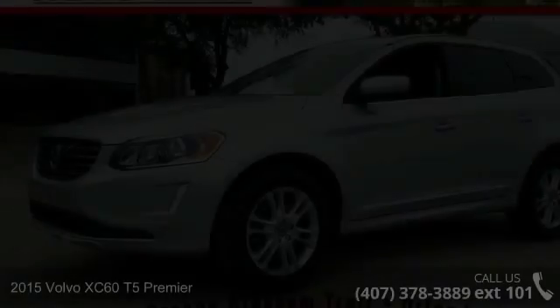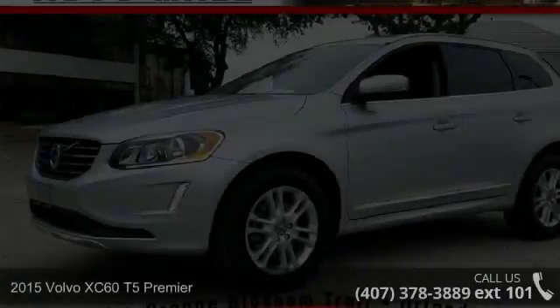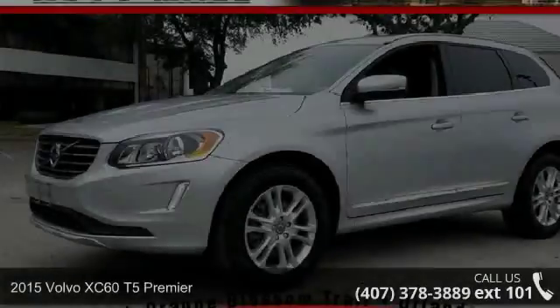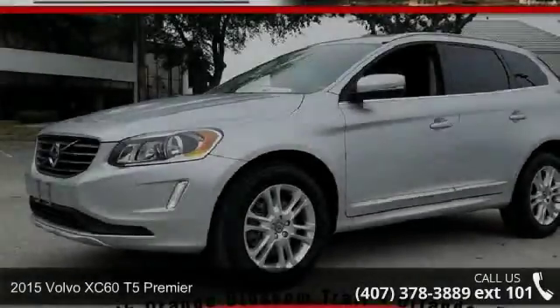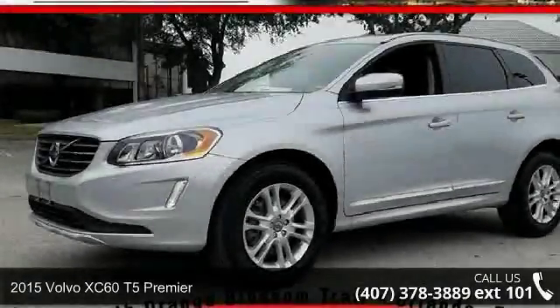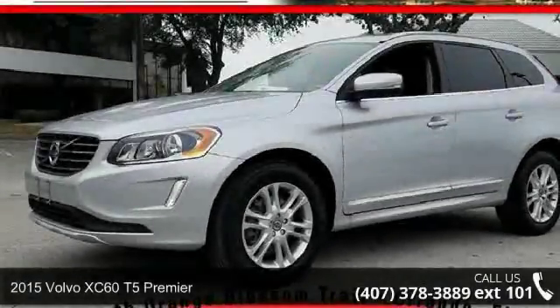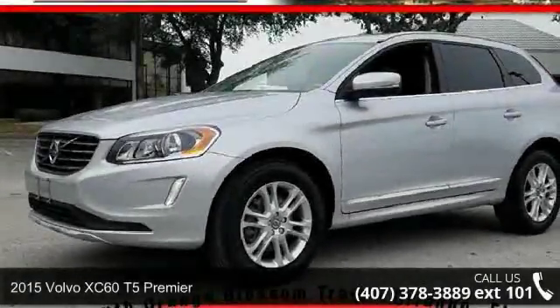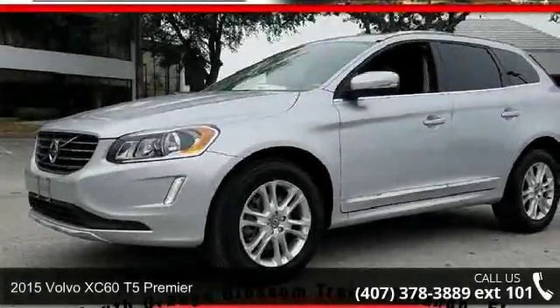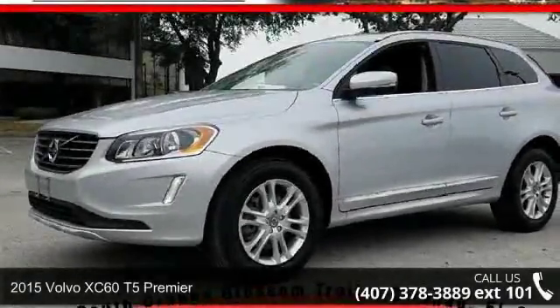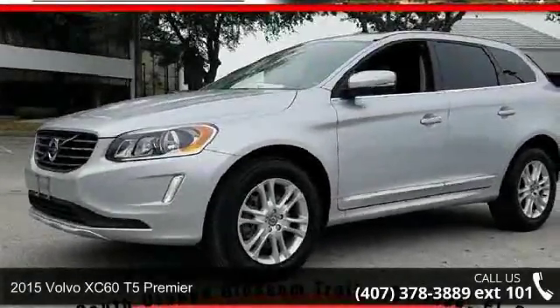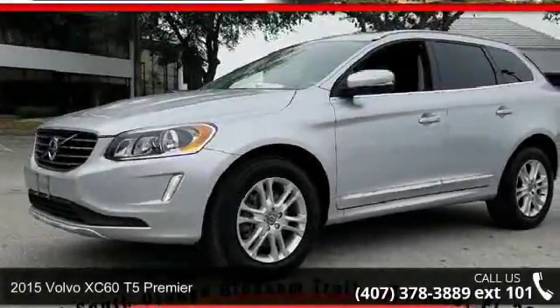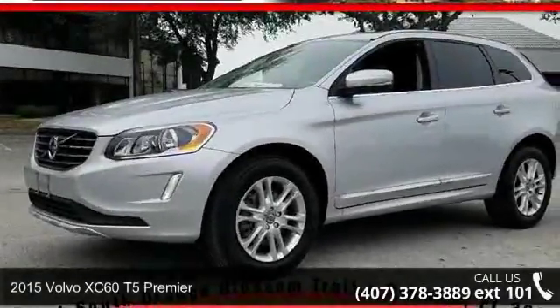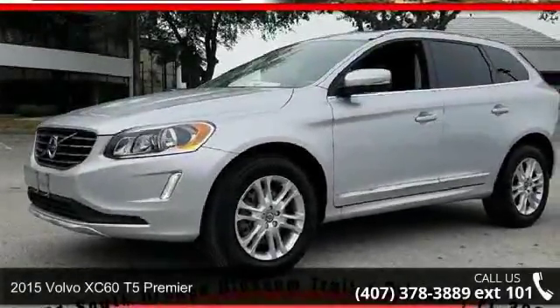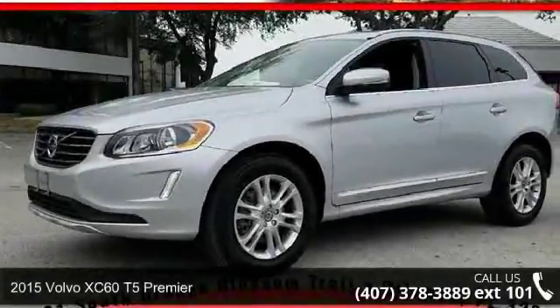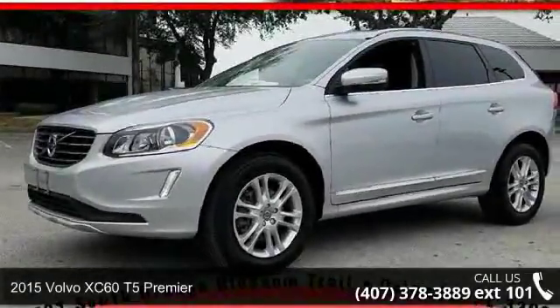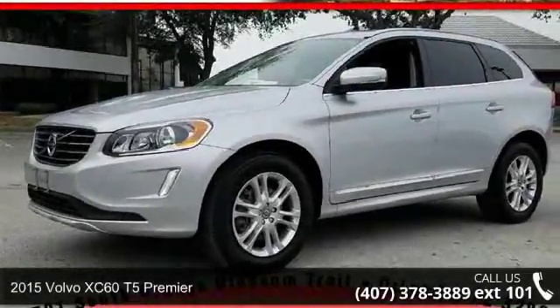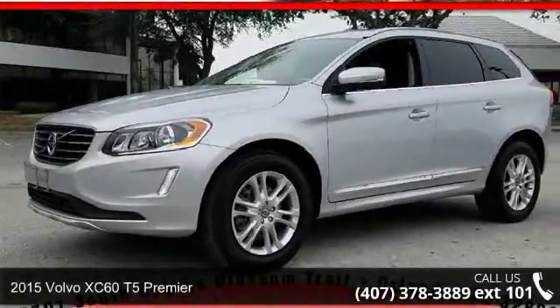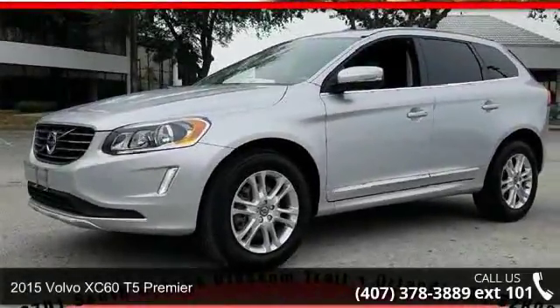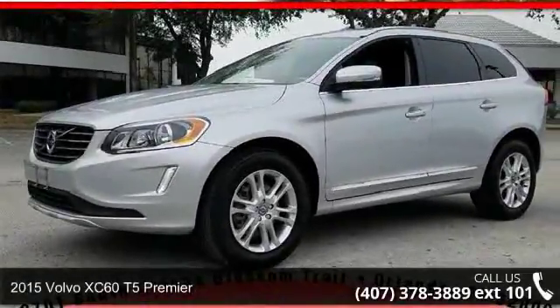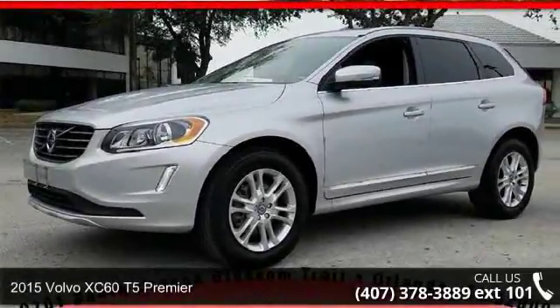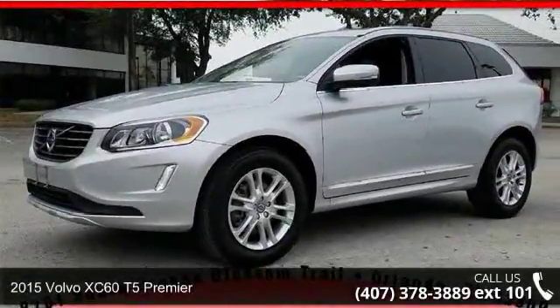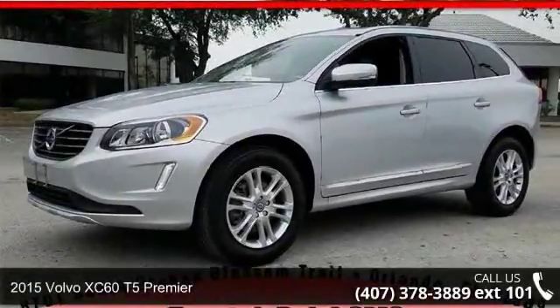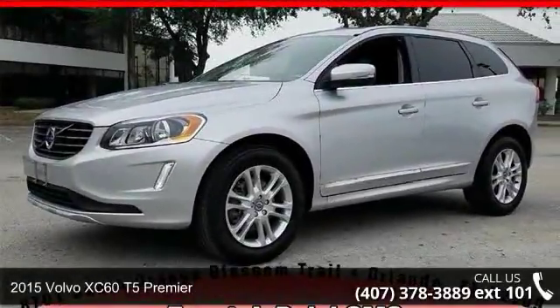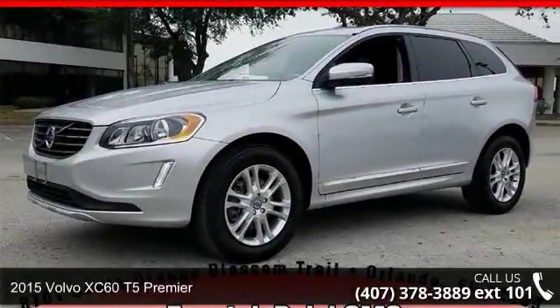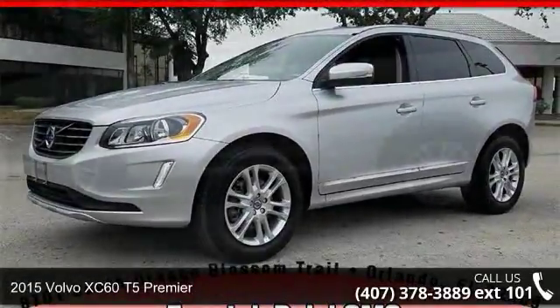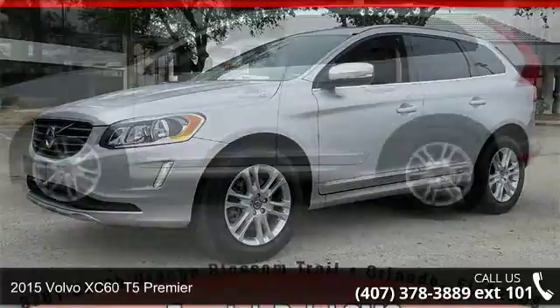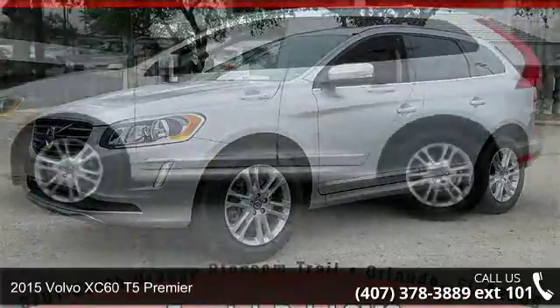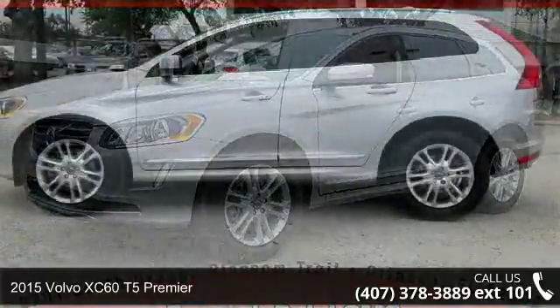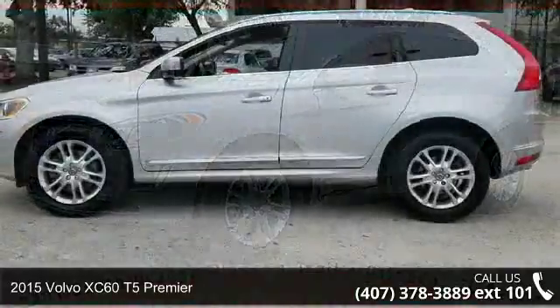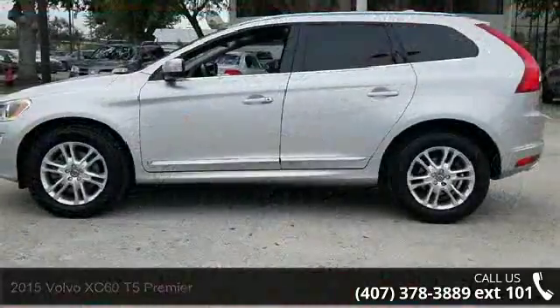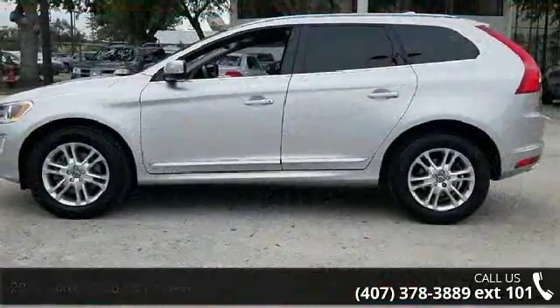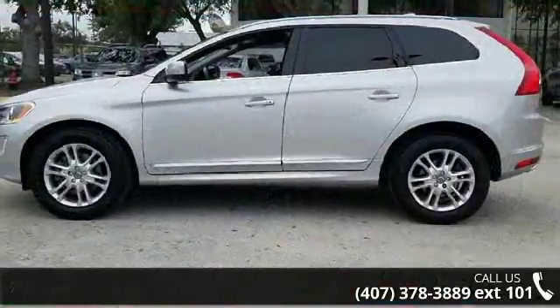Check out this 2015 Volvo XC60. If you are looking for a first class ride, you have found it.